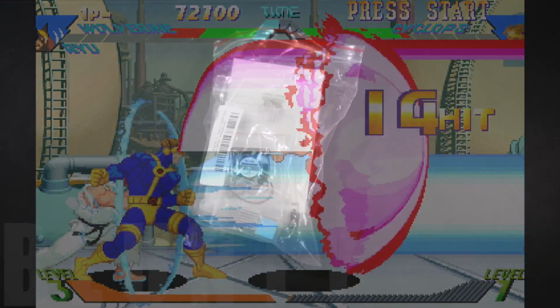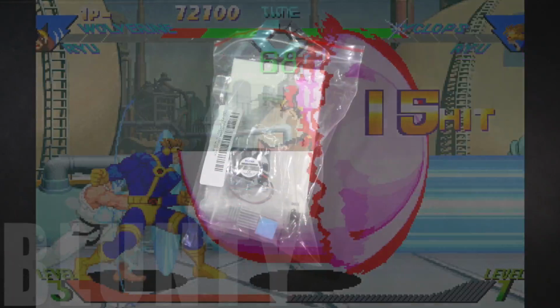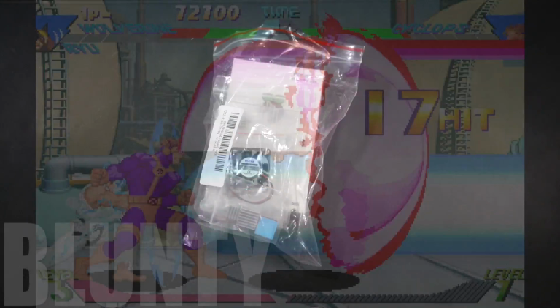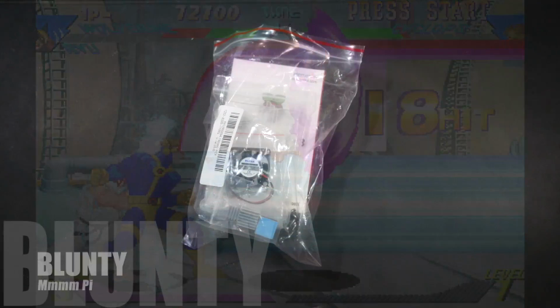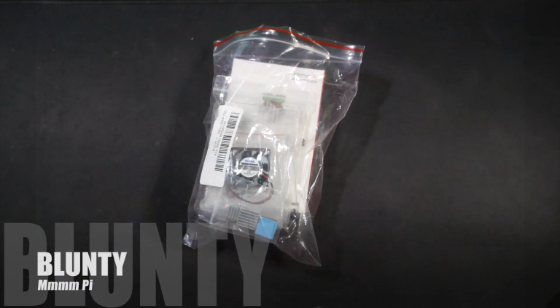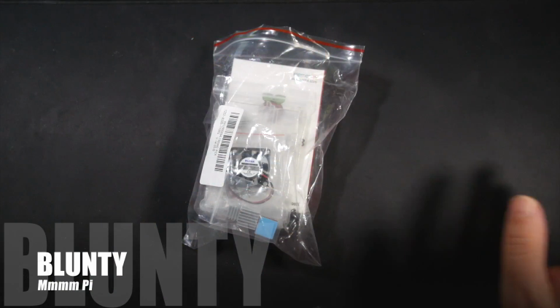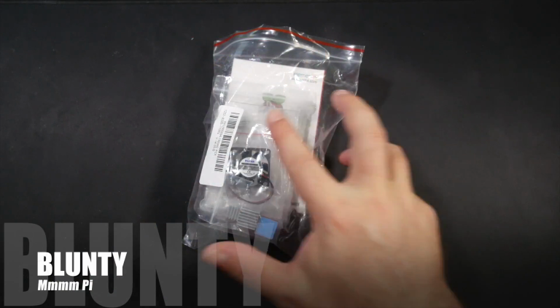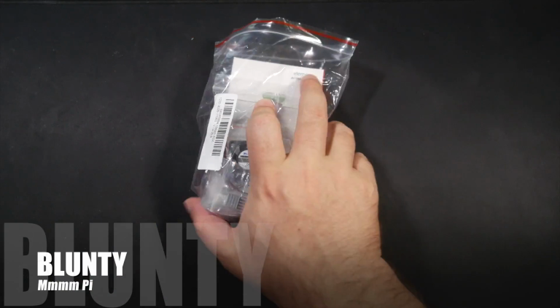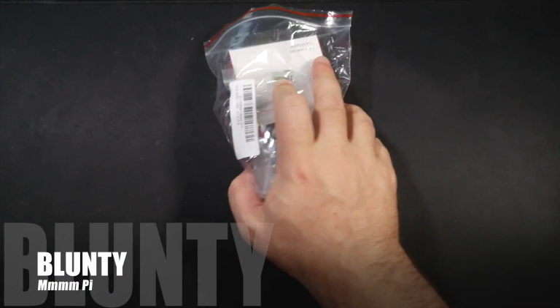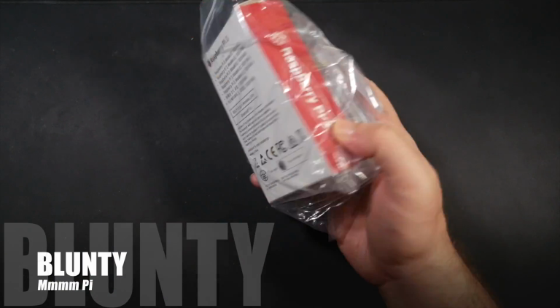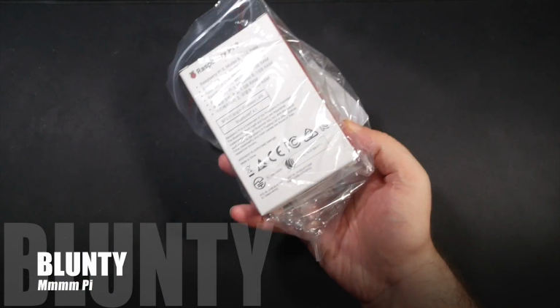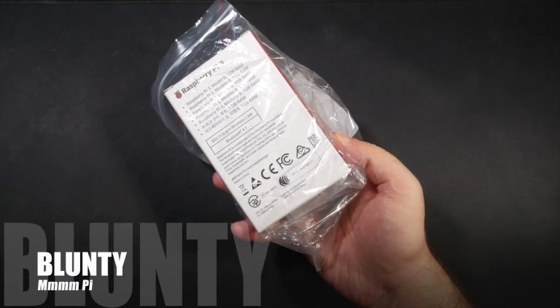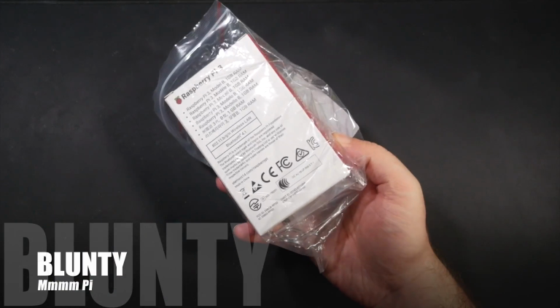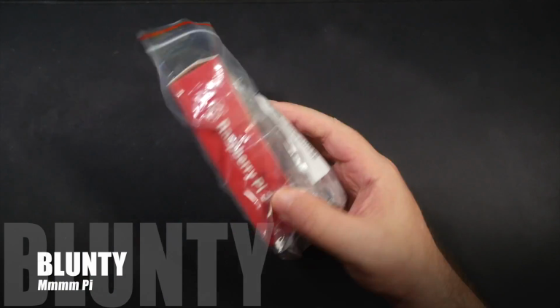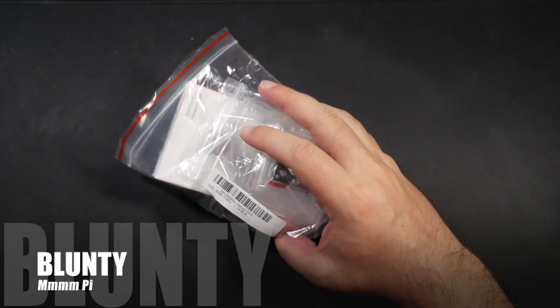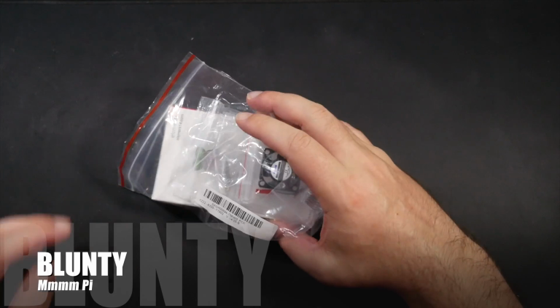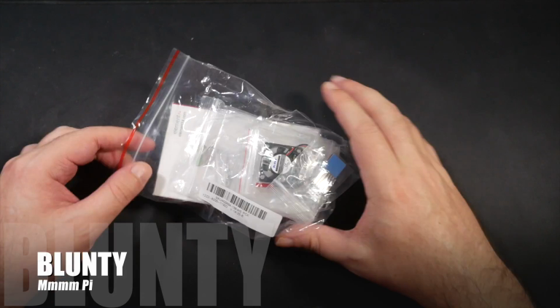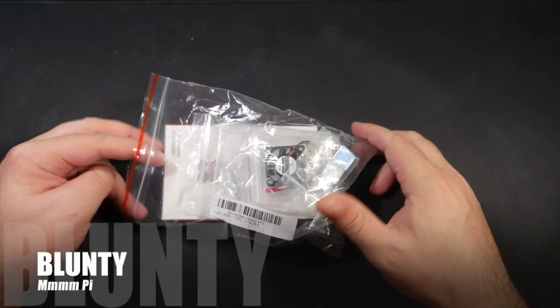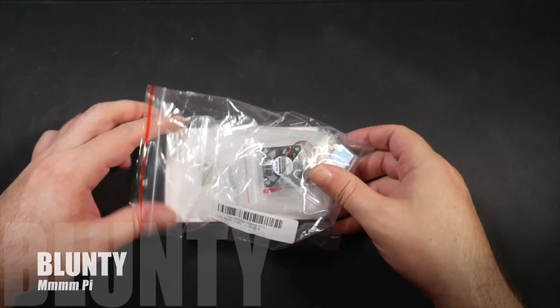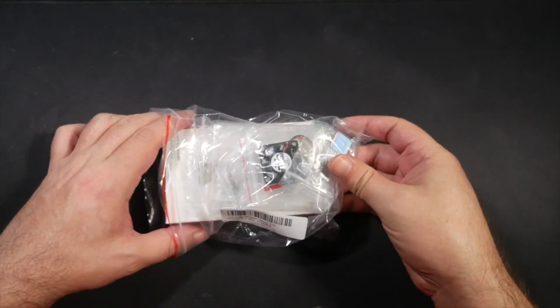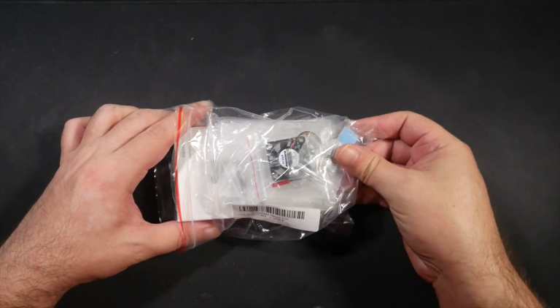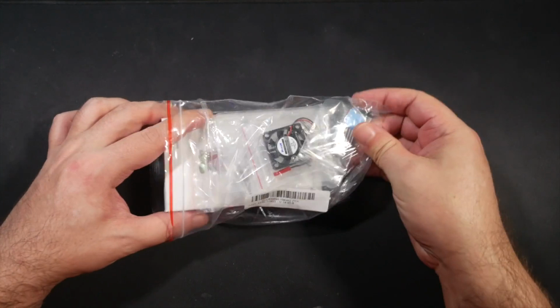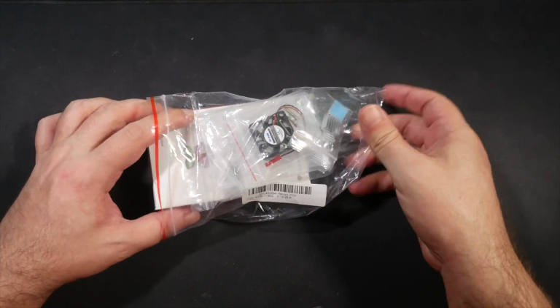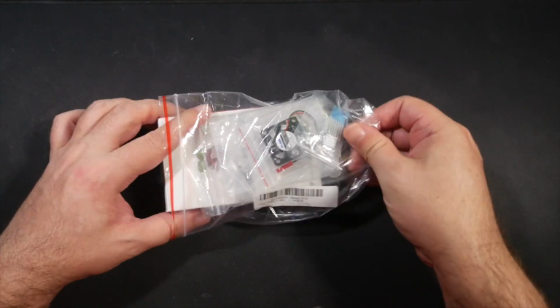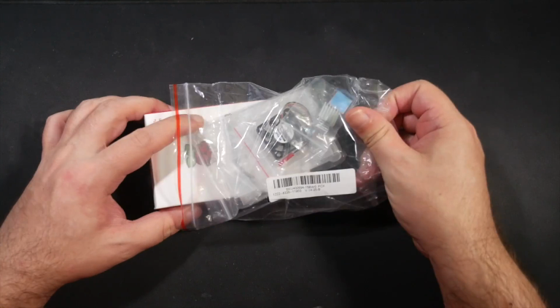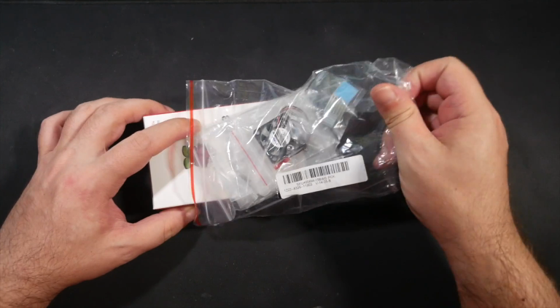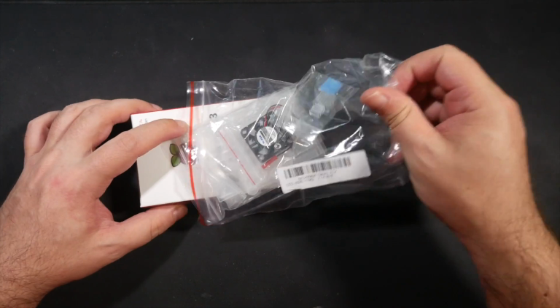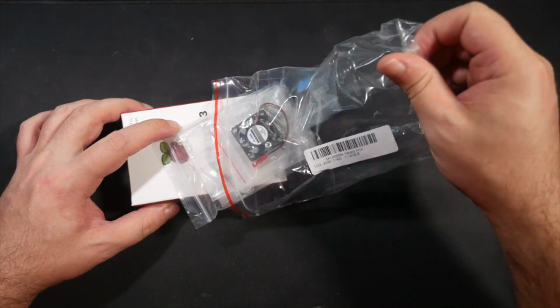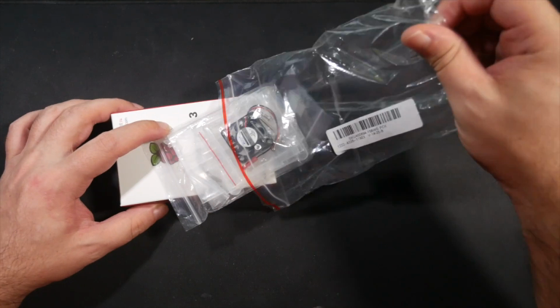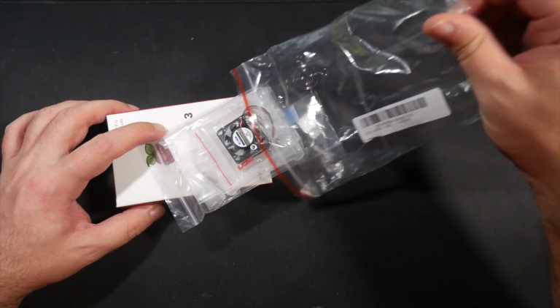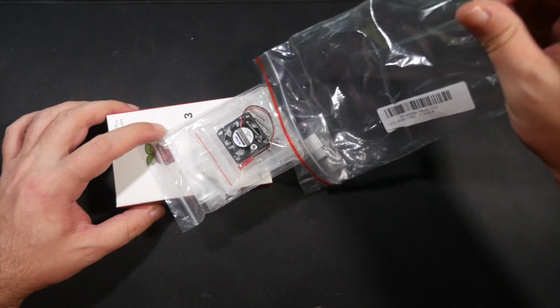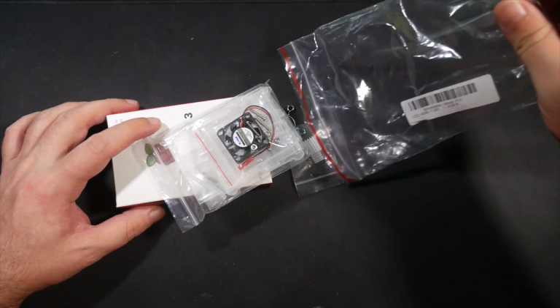Hello again, I am Blunty. This just arrived on my desk — it's Raspberry Pi version 3, model B specifically.